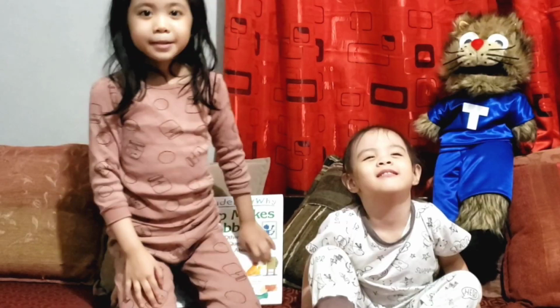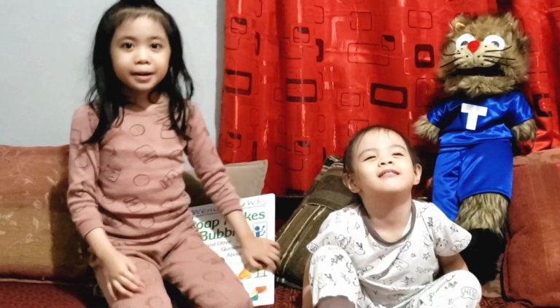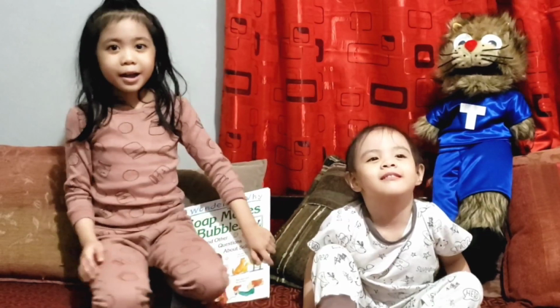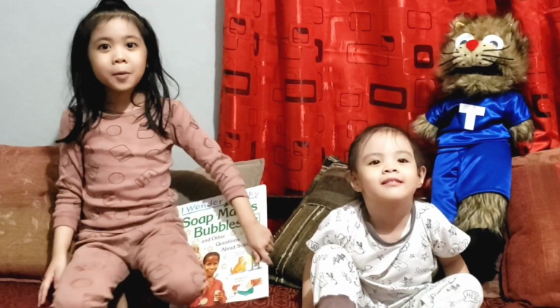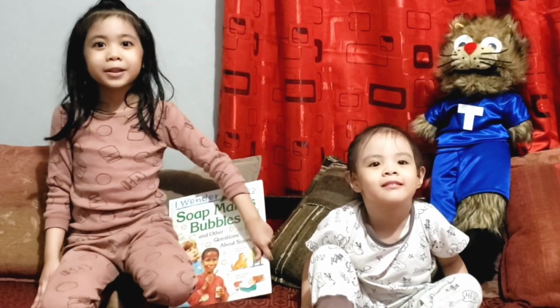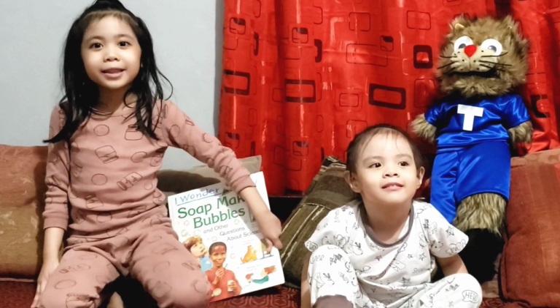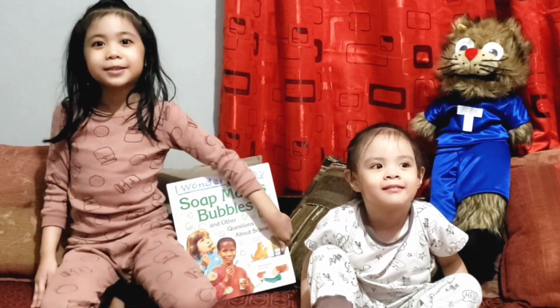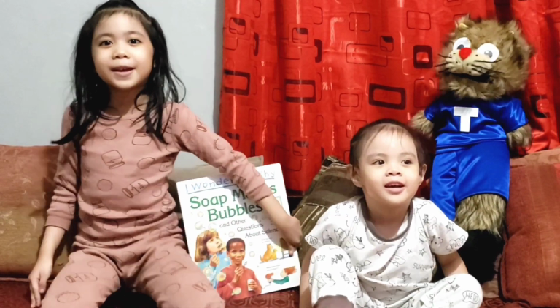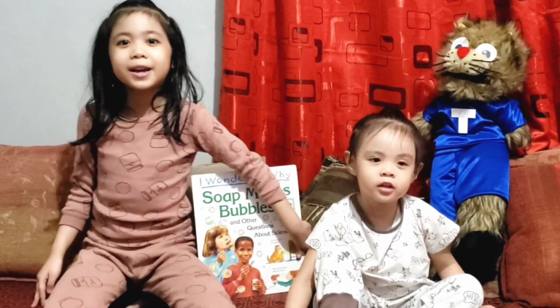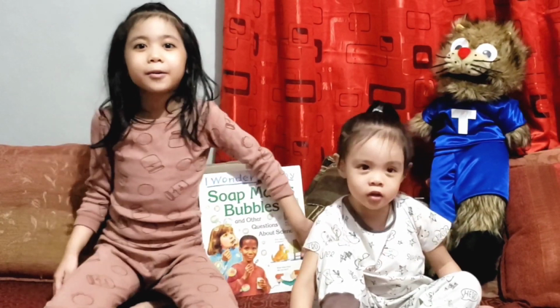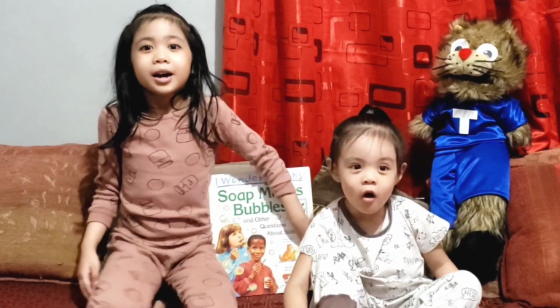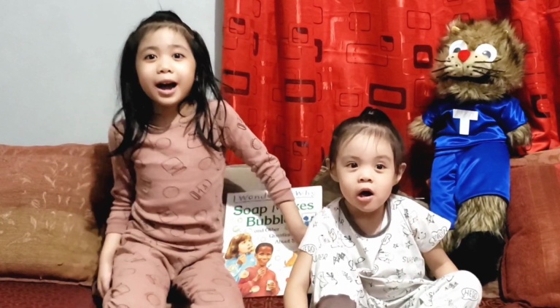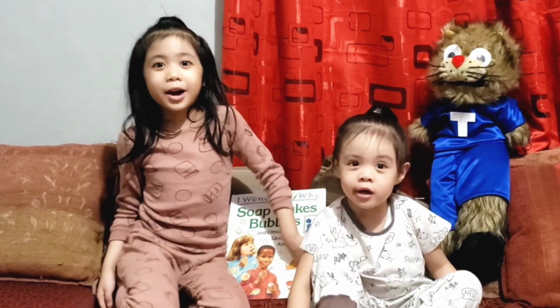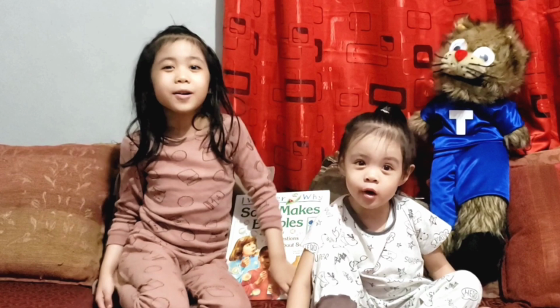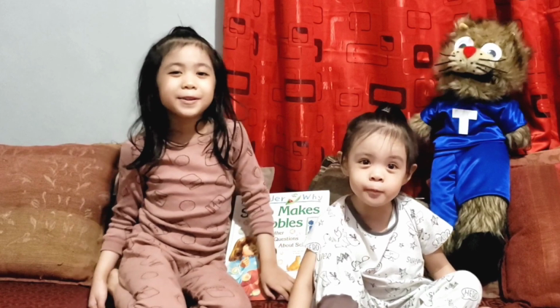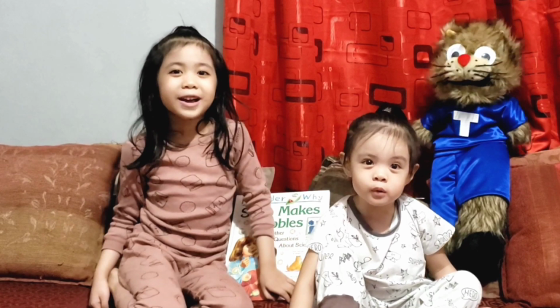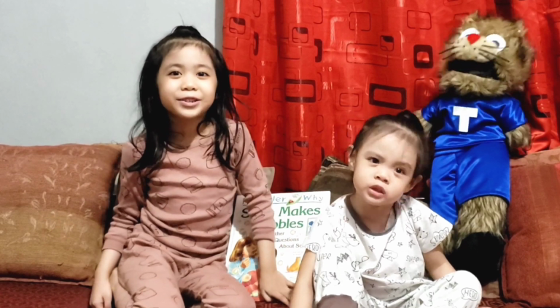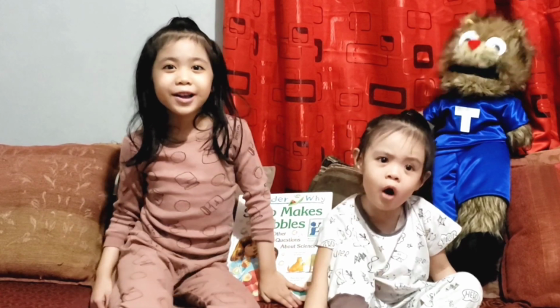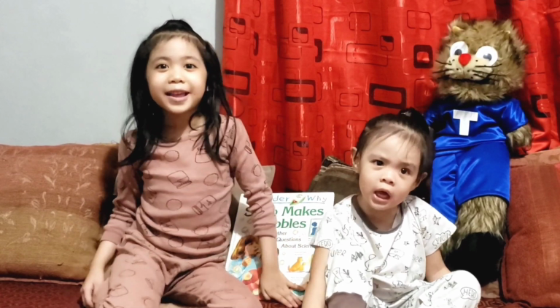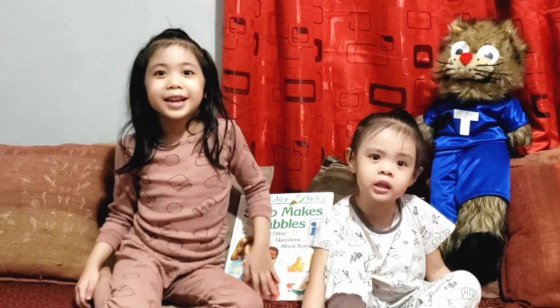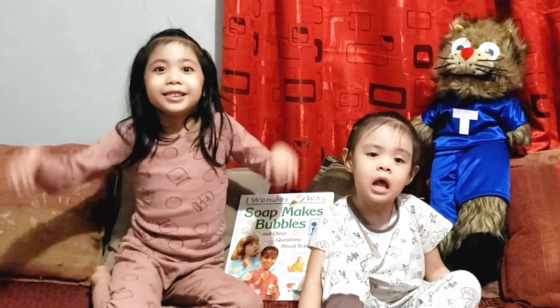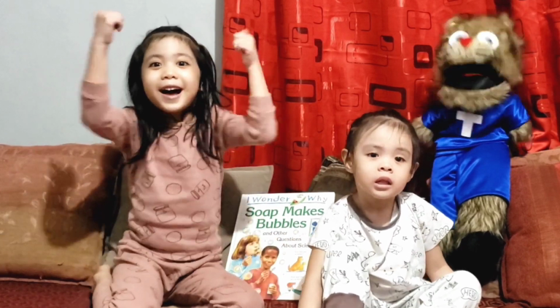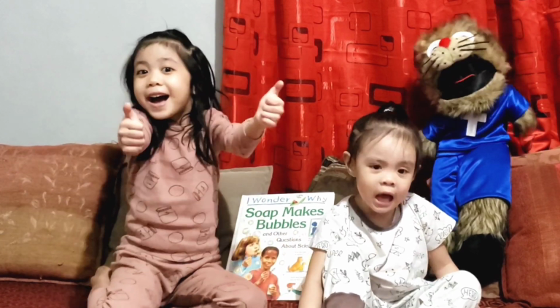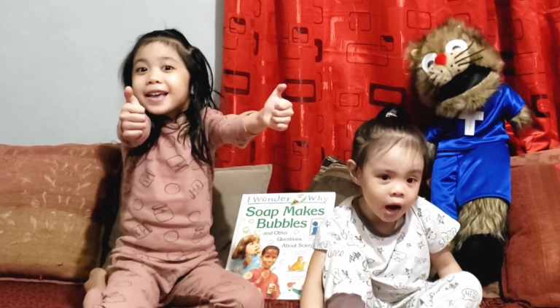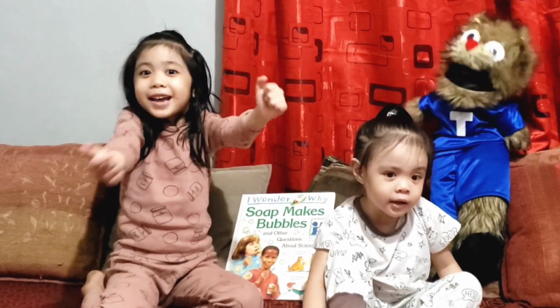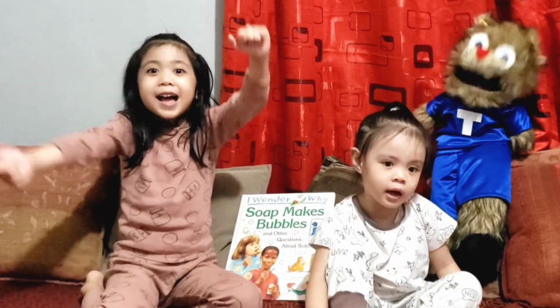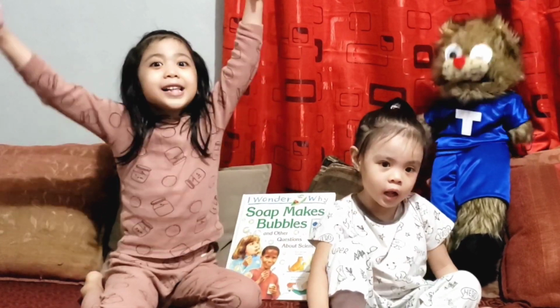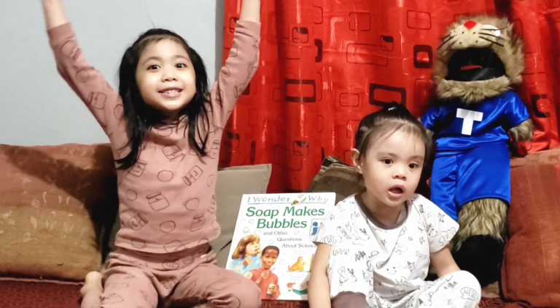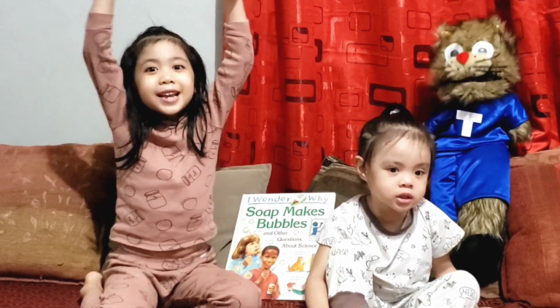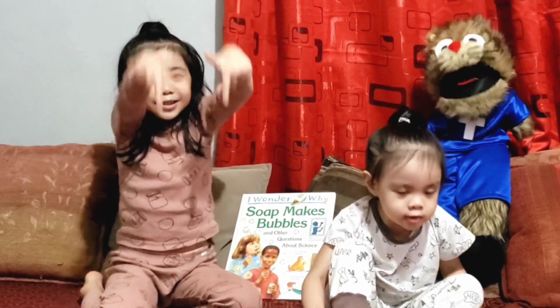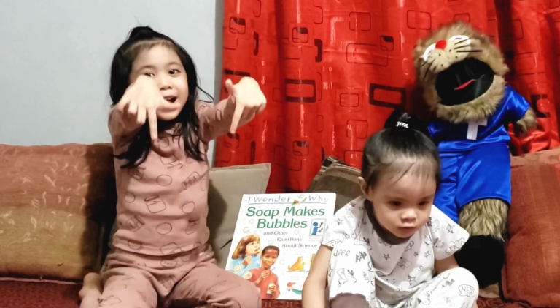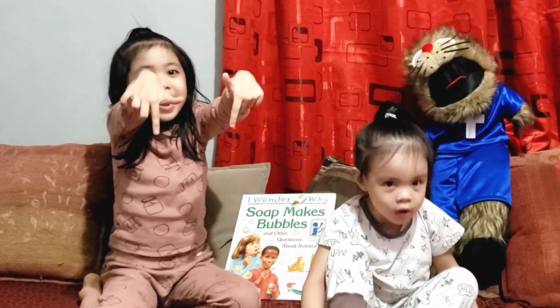I hope you liked this video, I hope you enjoyed it. Please like and subscribe.